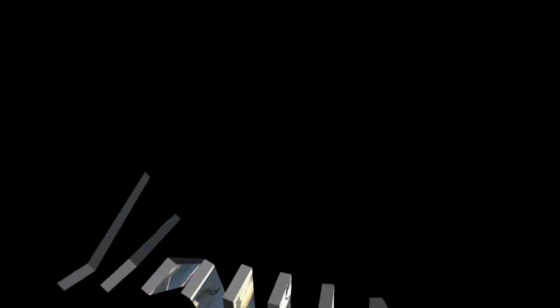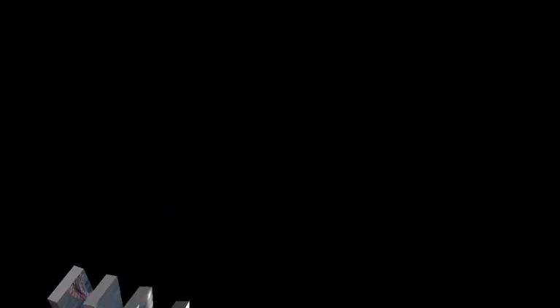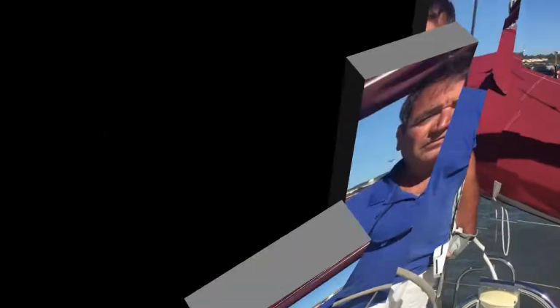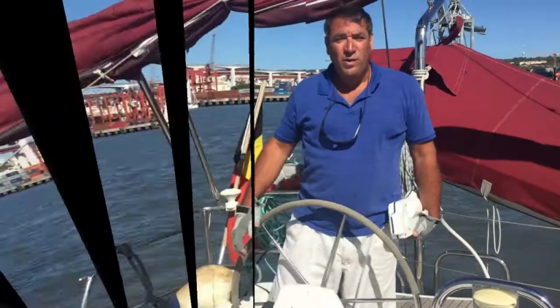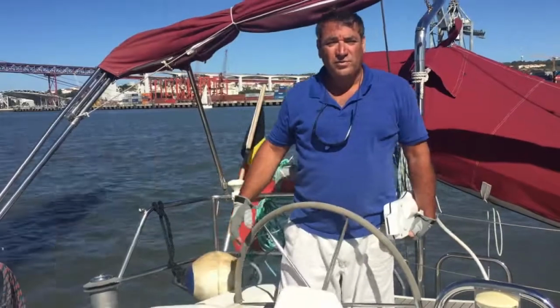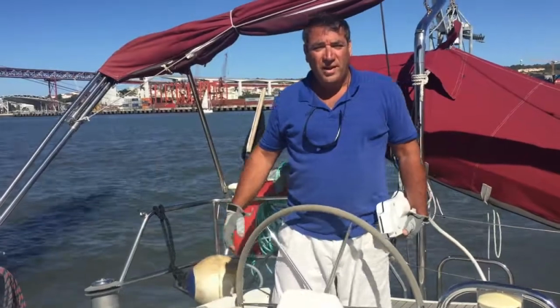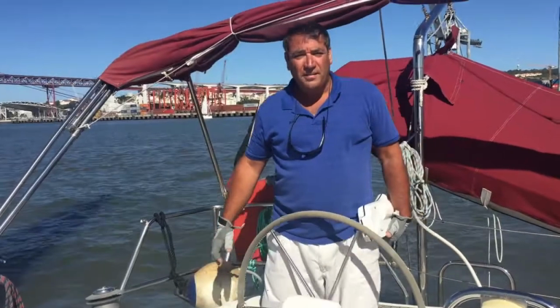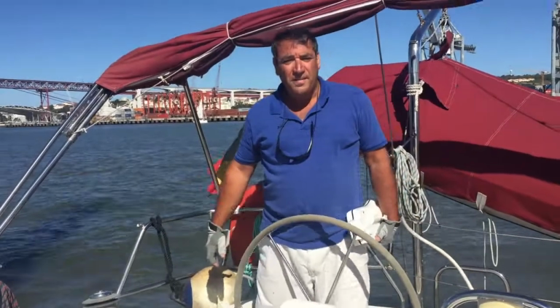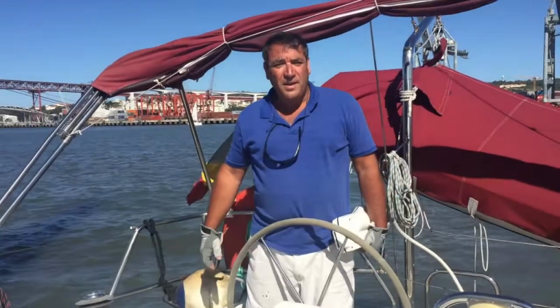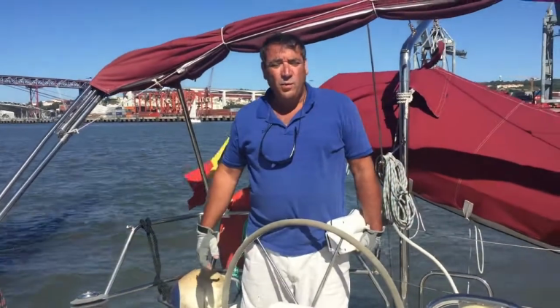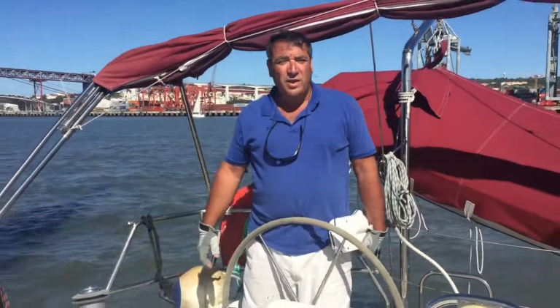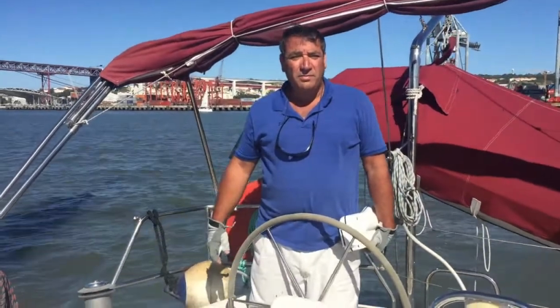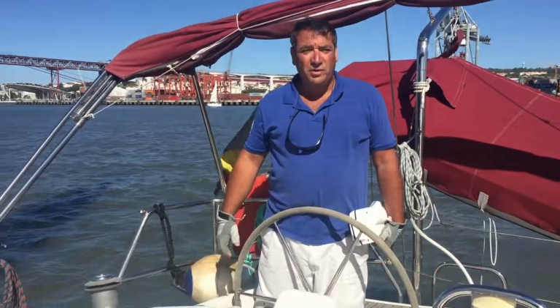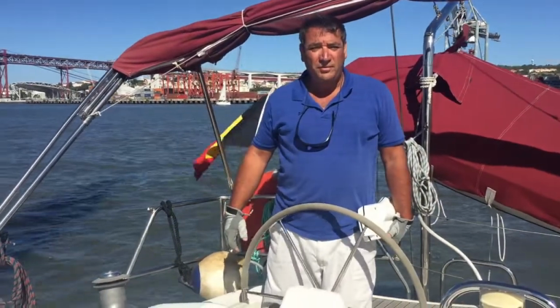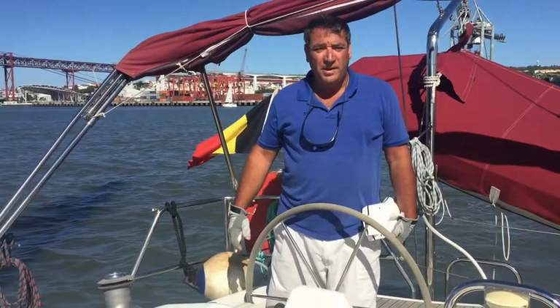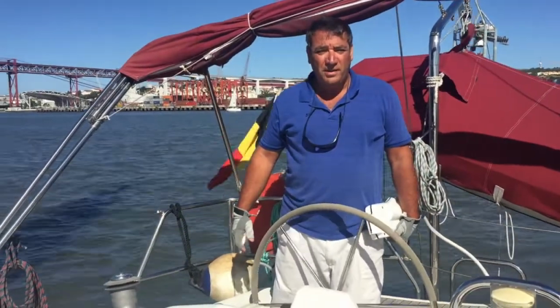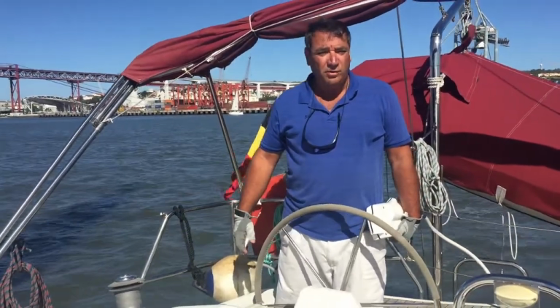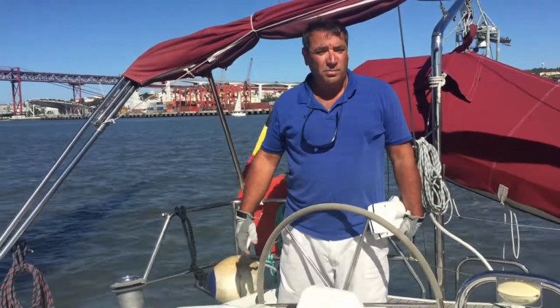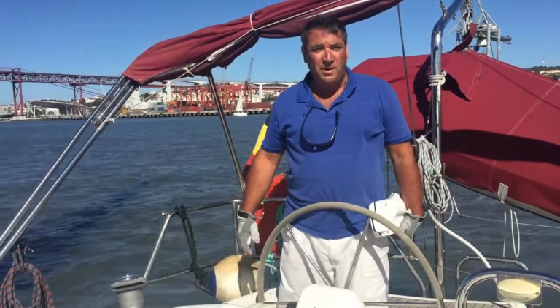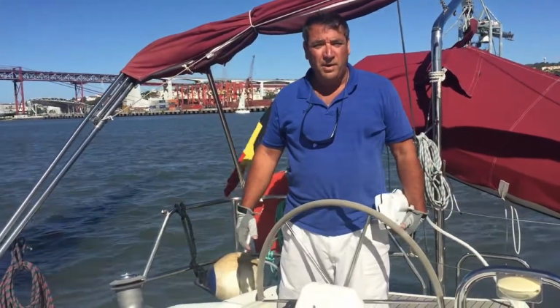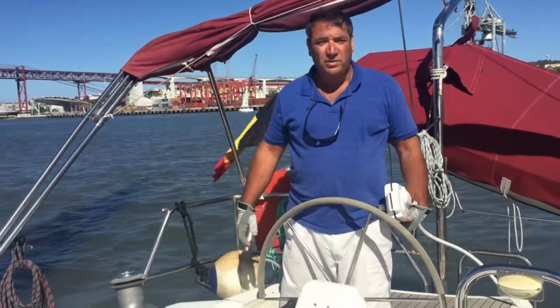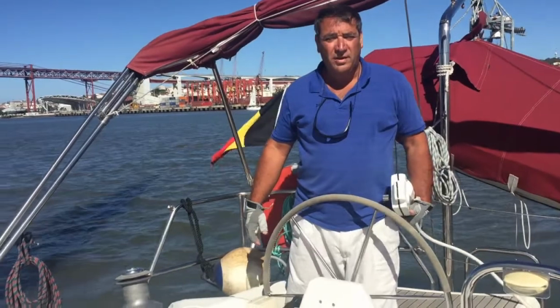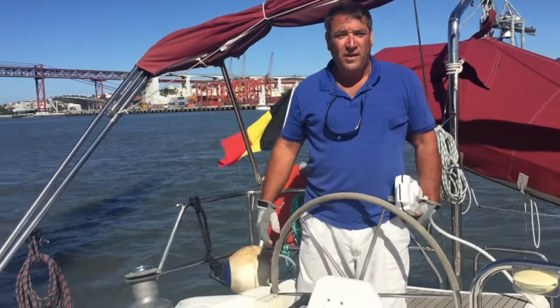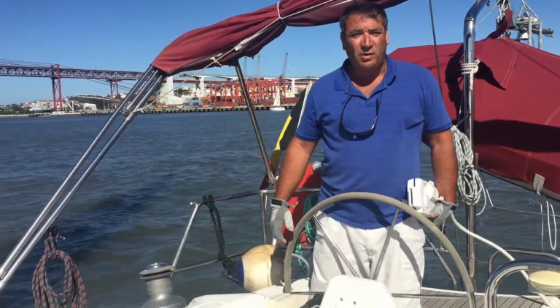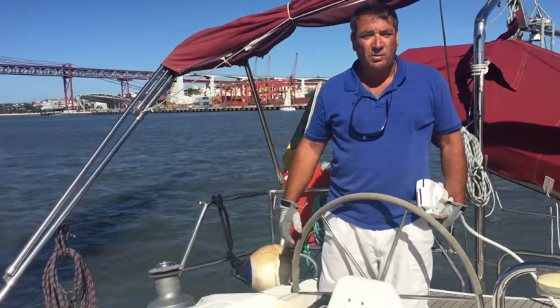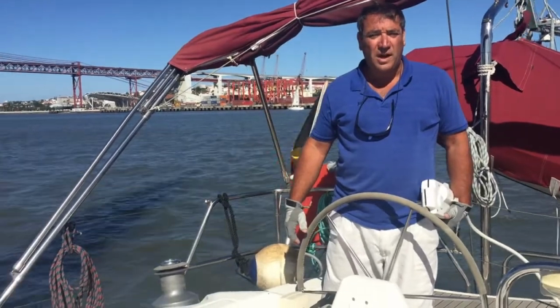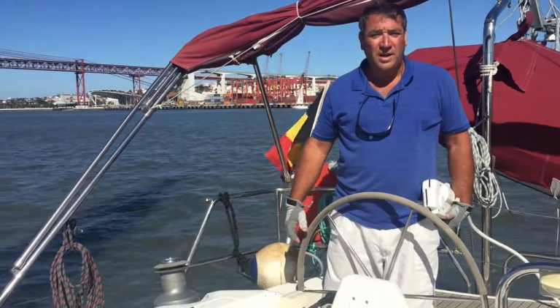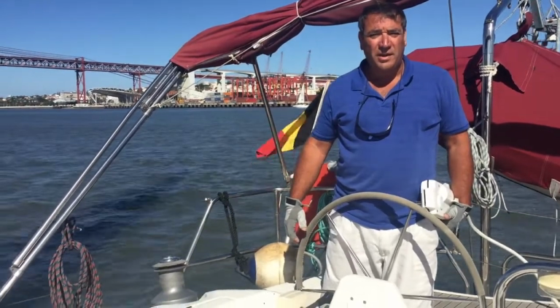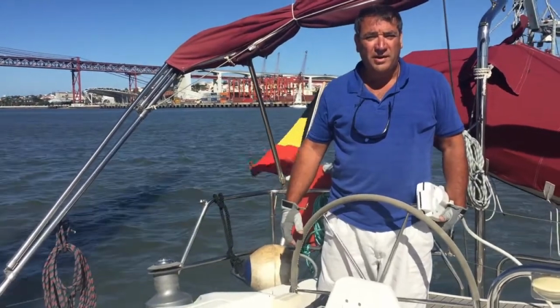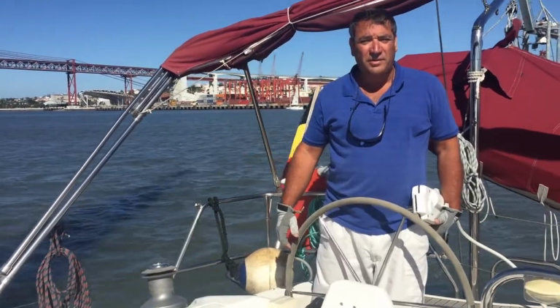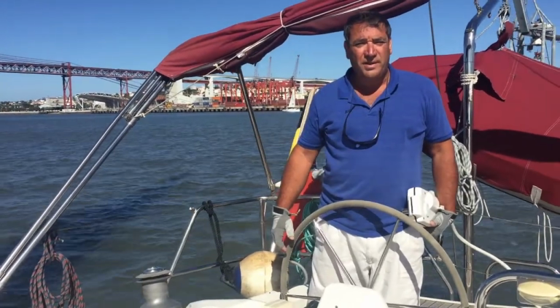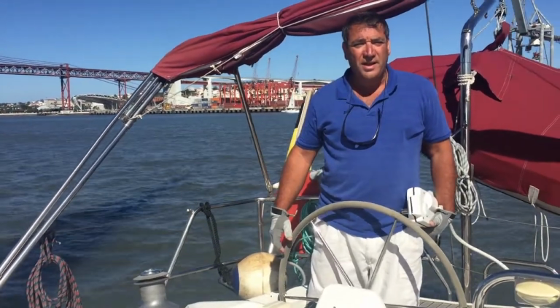Hi folks, welcome to Lisbon and to my boat, Falkal Umar, here in Lisbon.